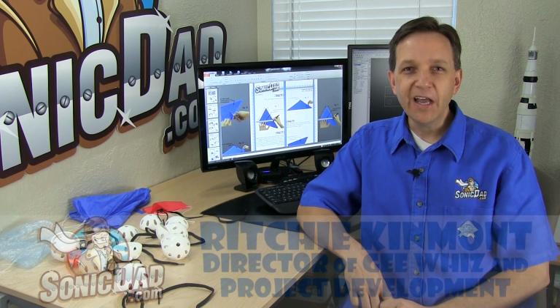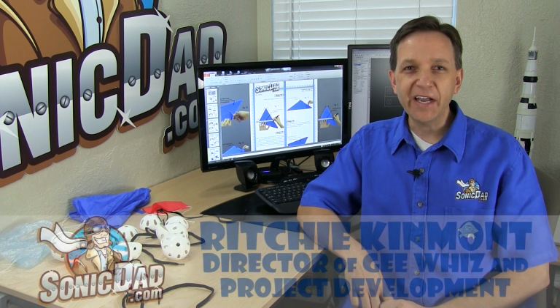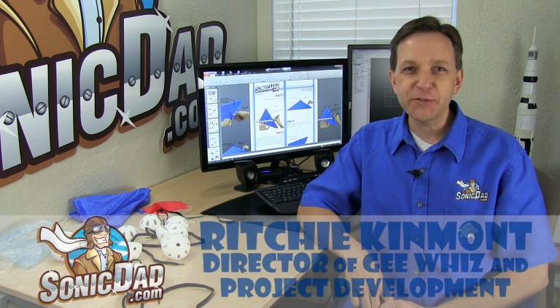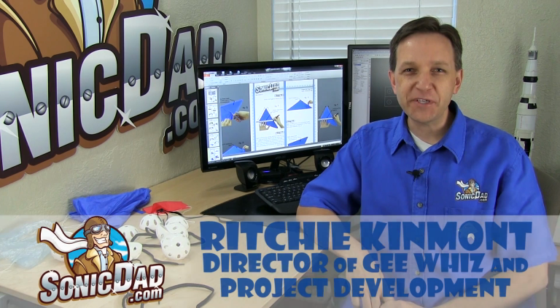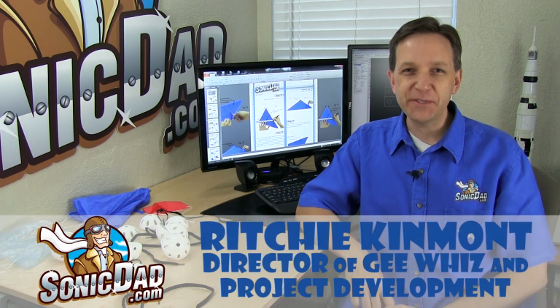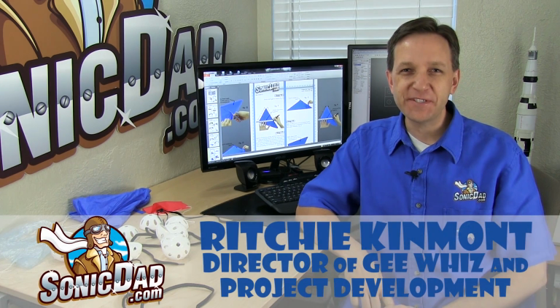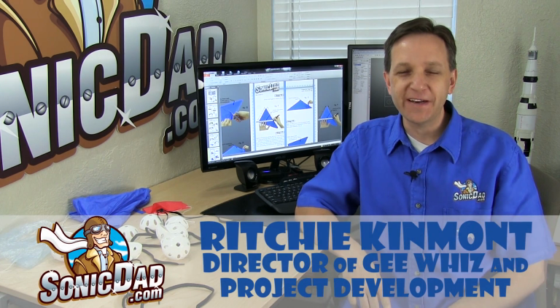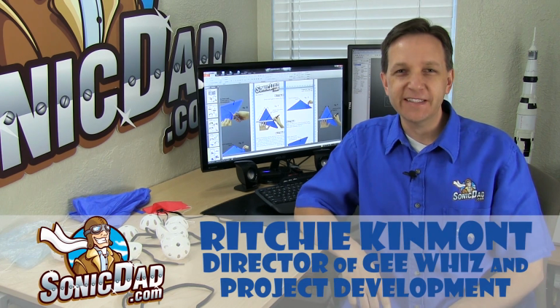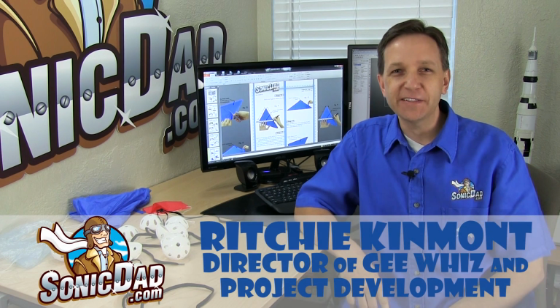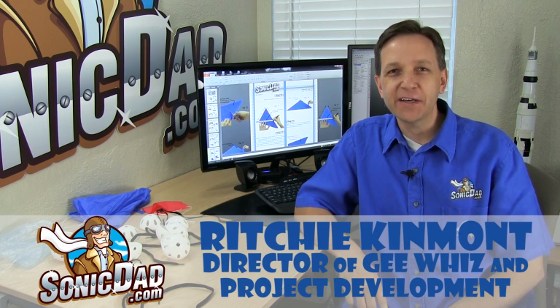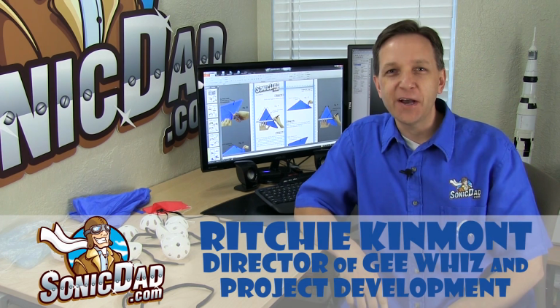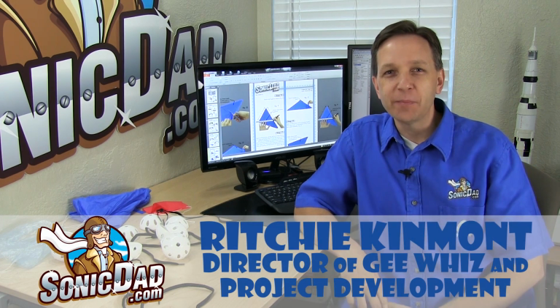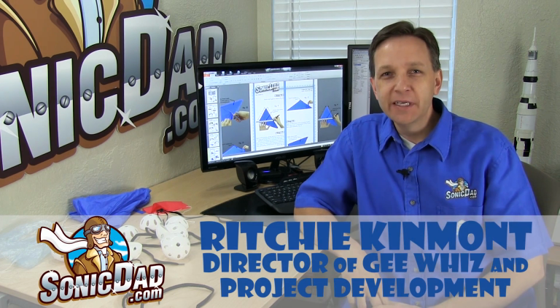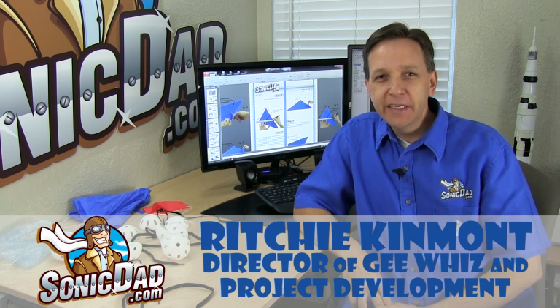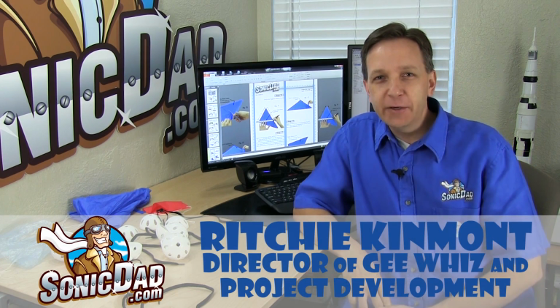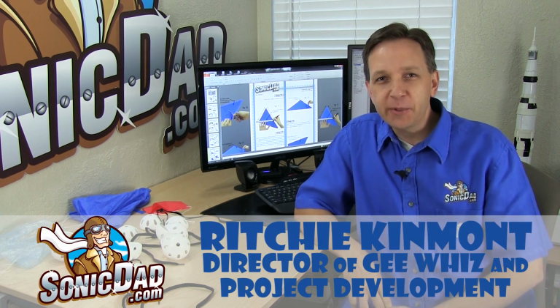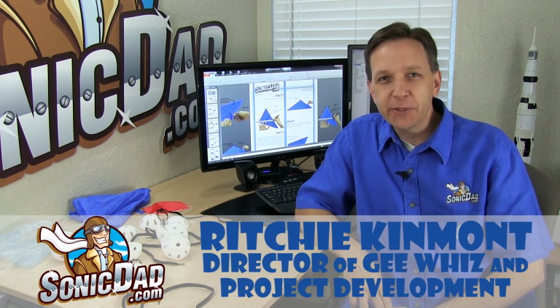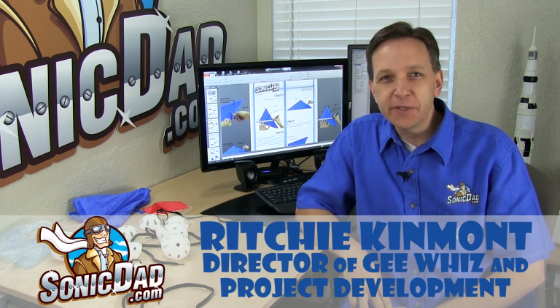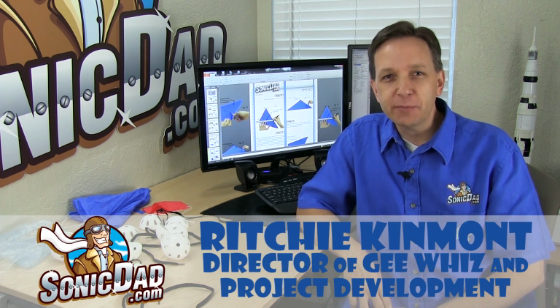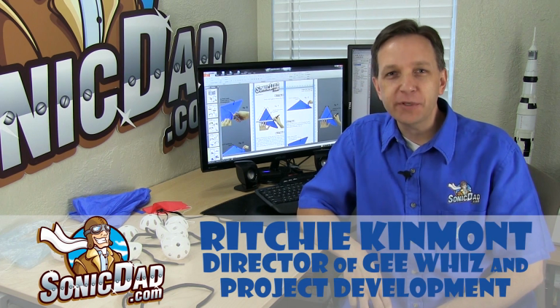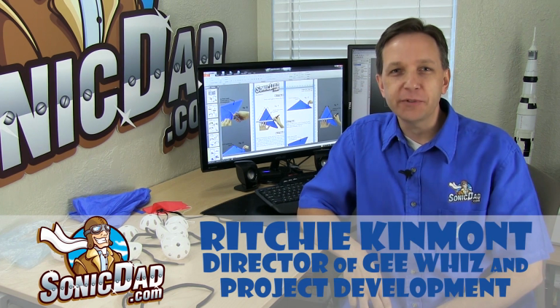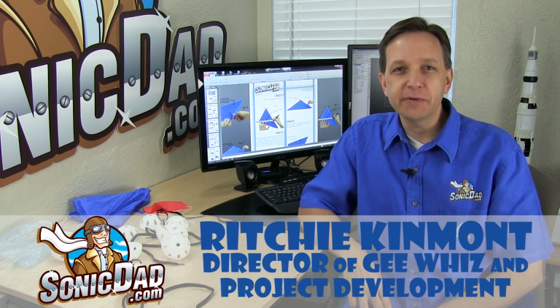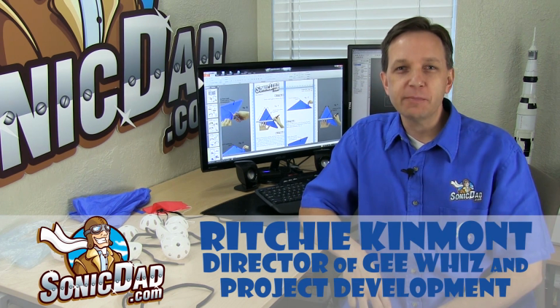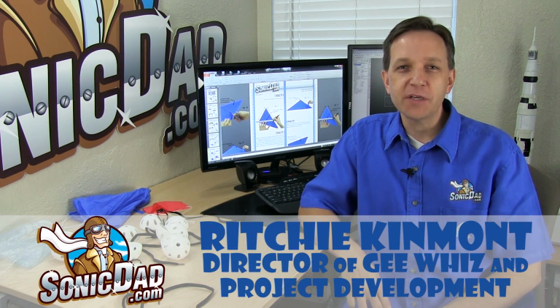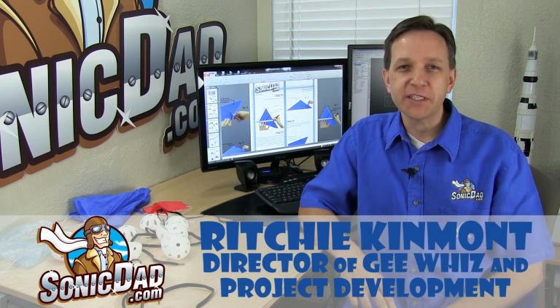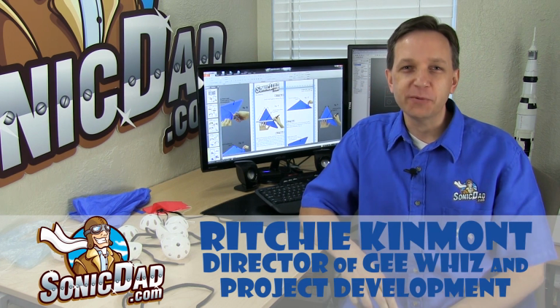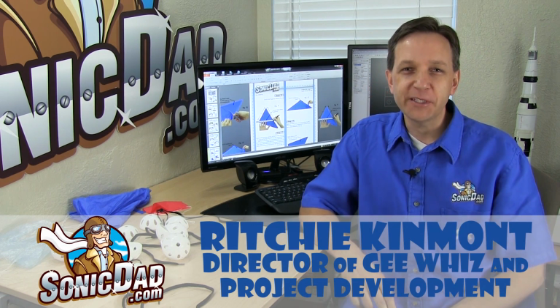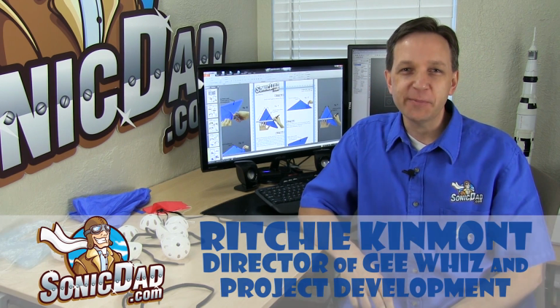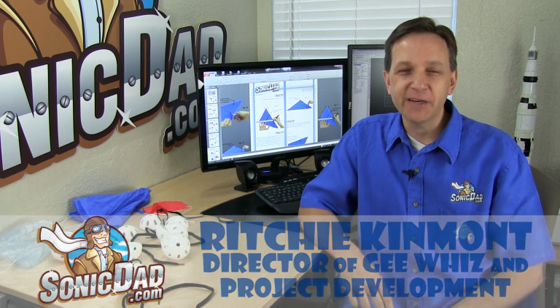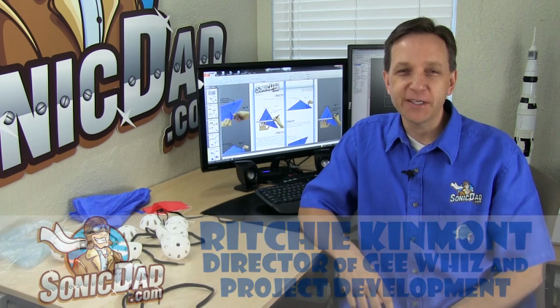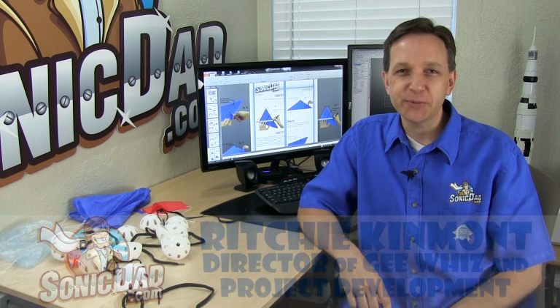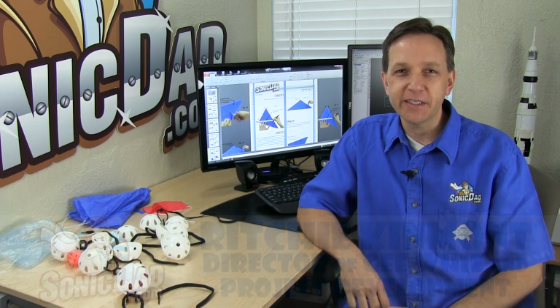Hi, it's Richie with SonicDad.com, here to bring you another preview of the project that will be coming out next week.